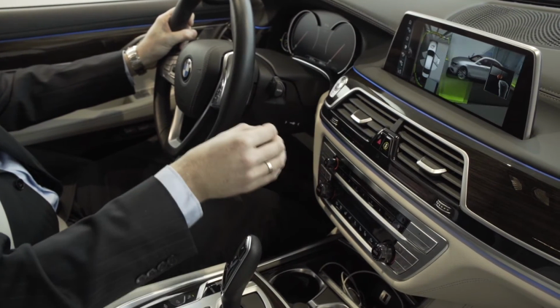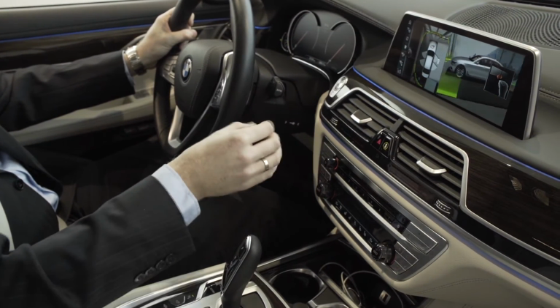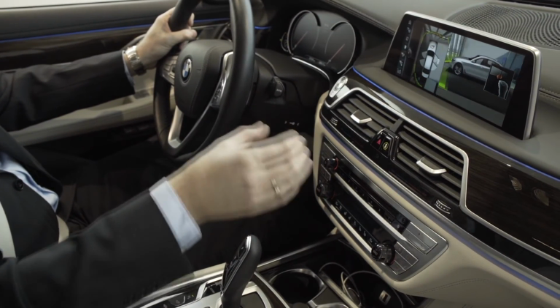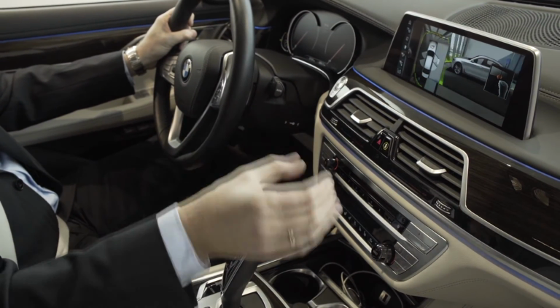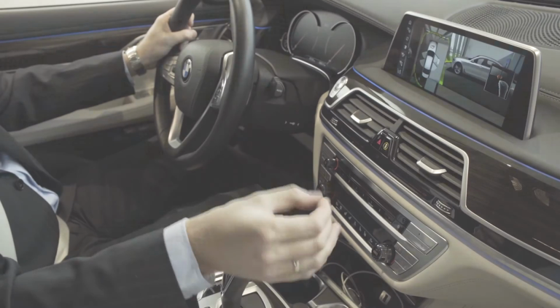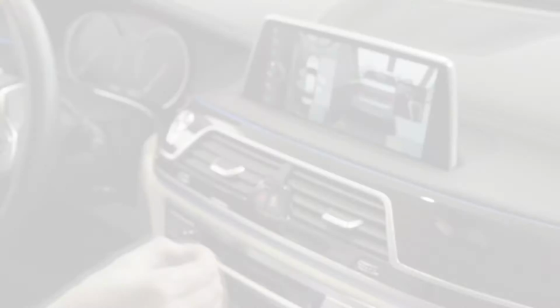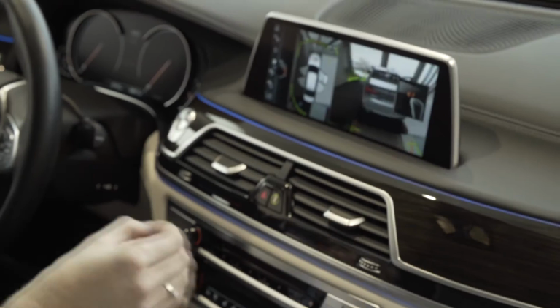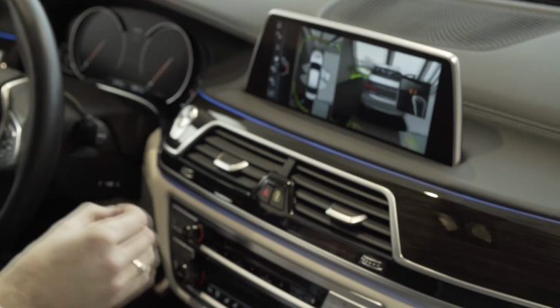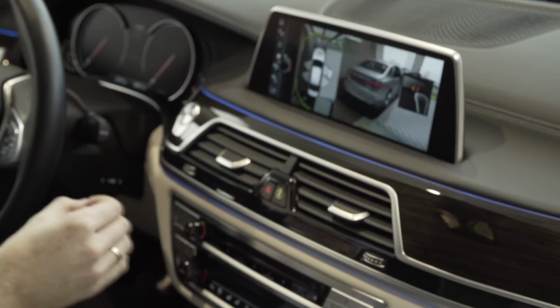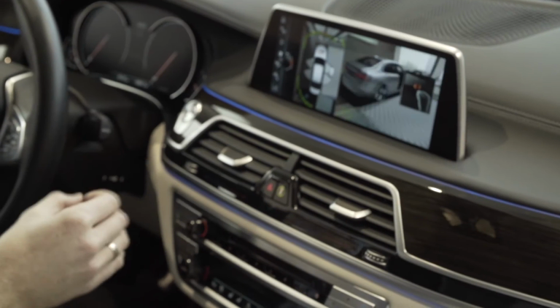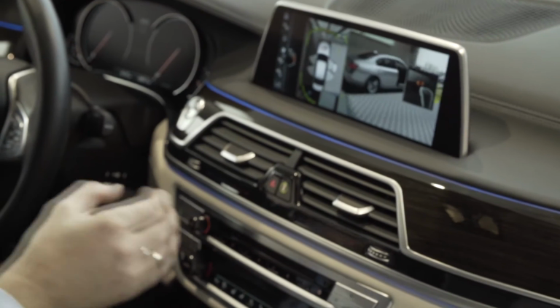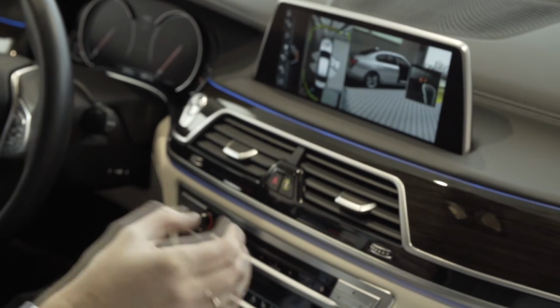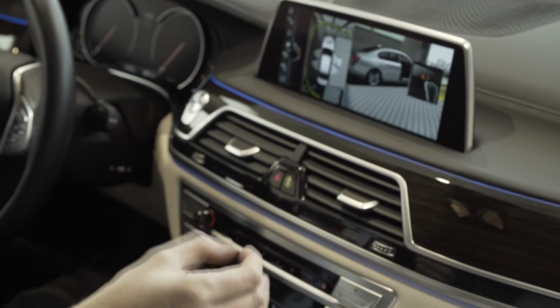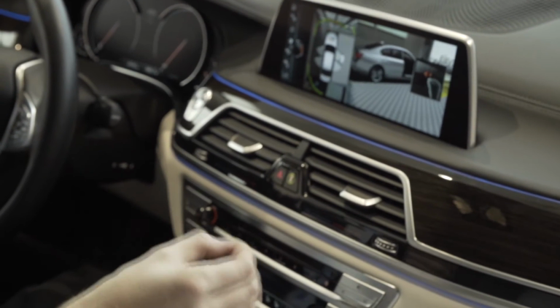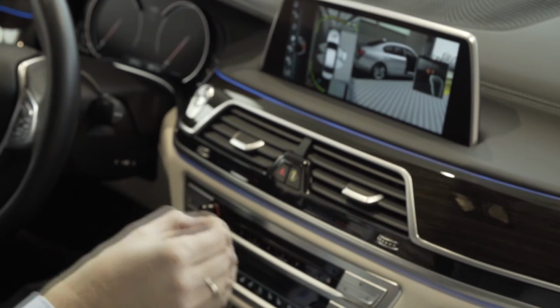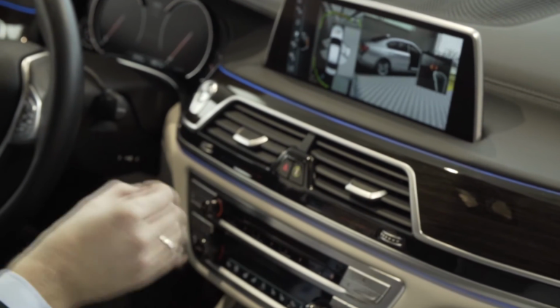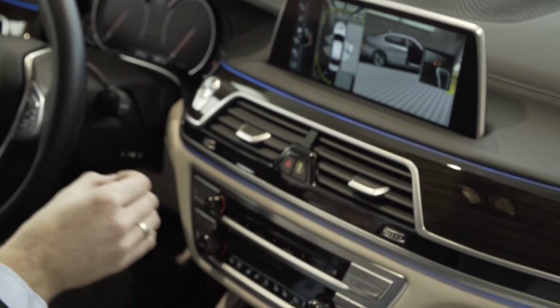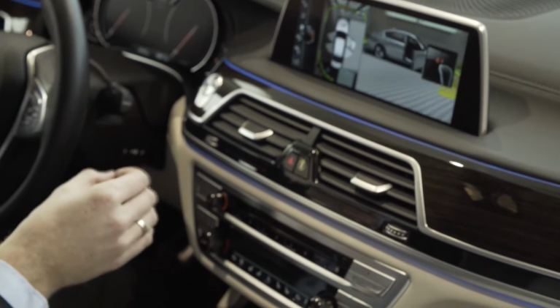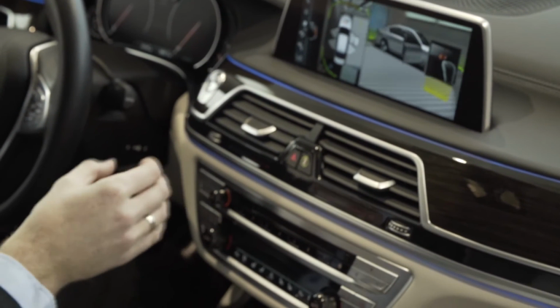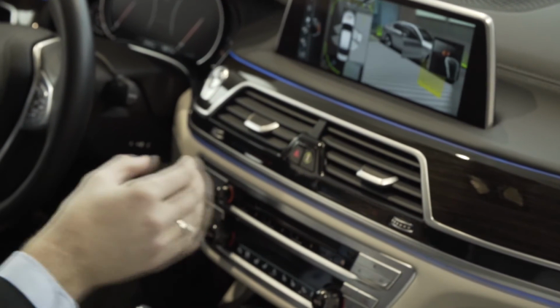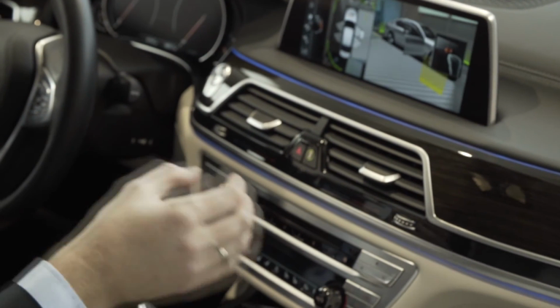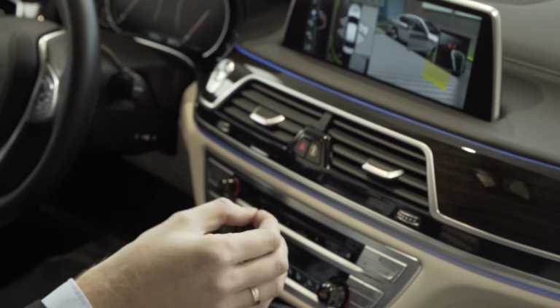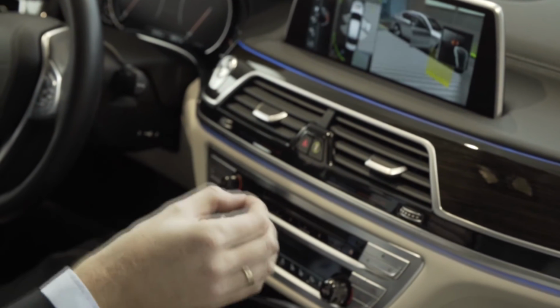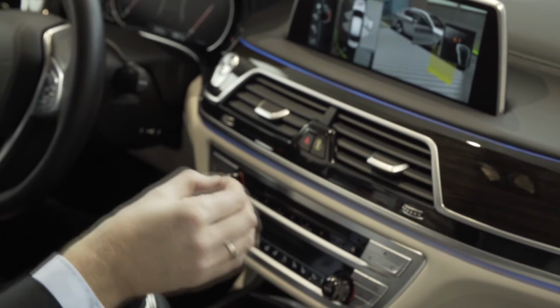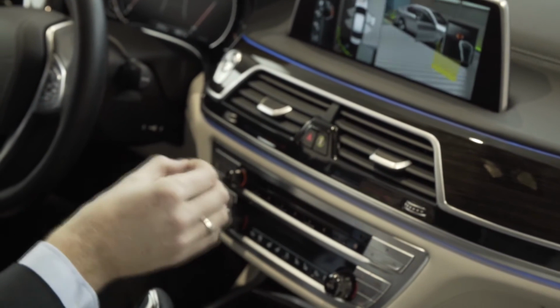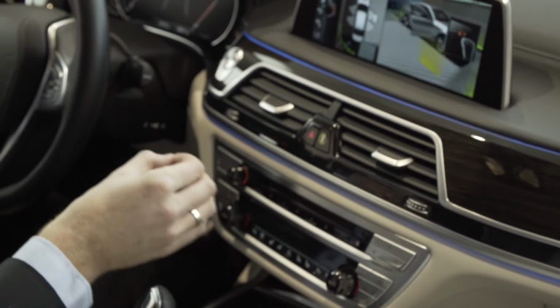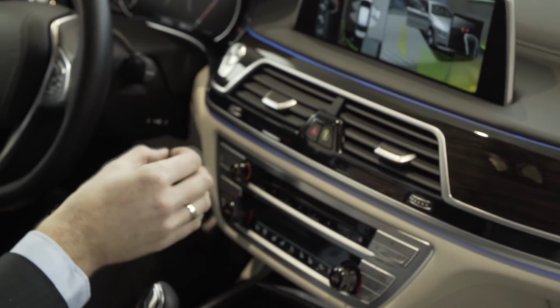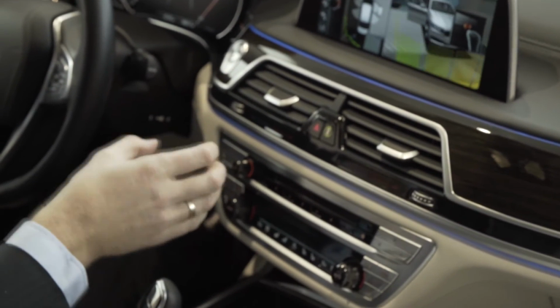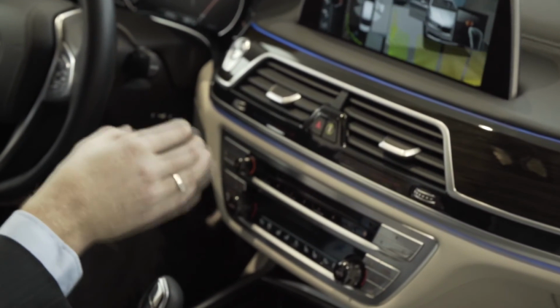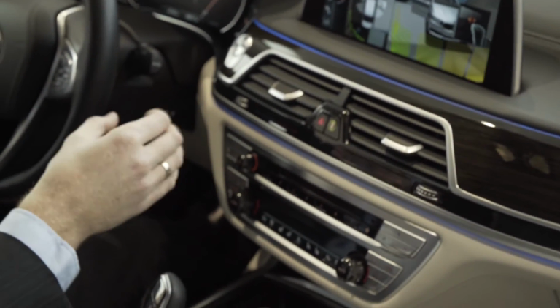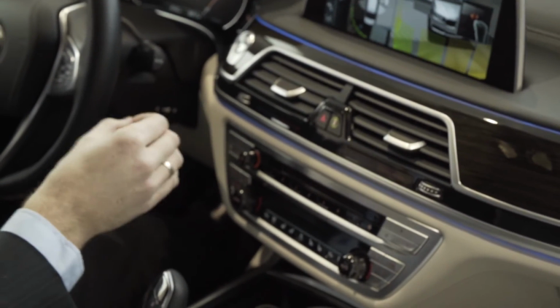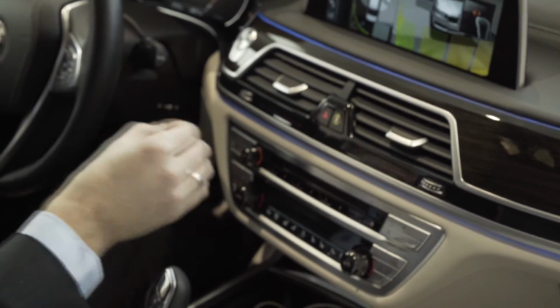The Grab and Move Gesture allows the driver to turn on the Park Assistant system by simply moving the hand right or left, which changes the view of the external camera.